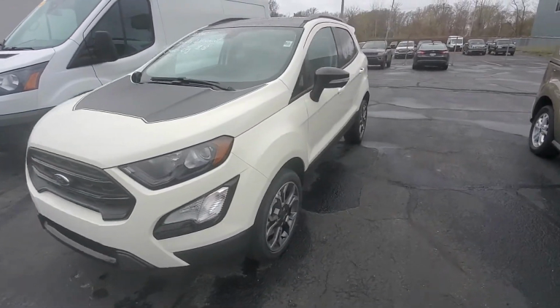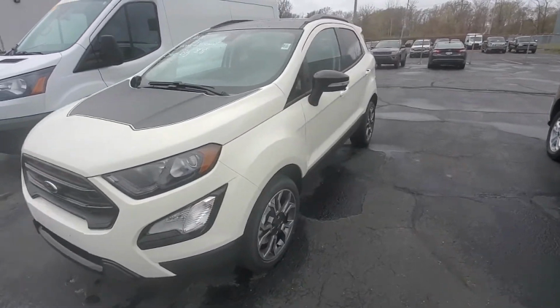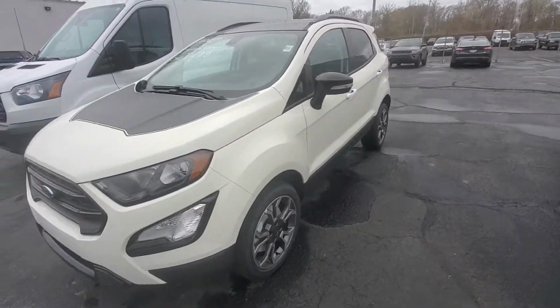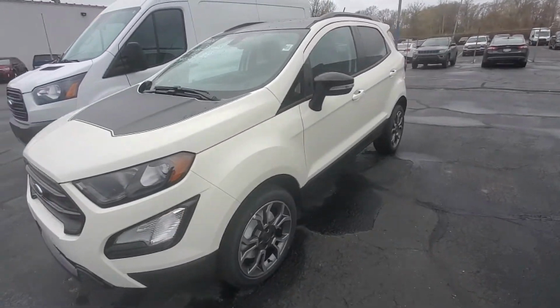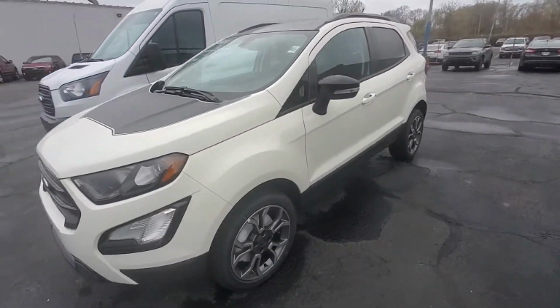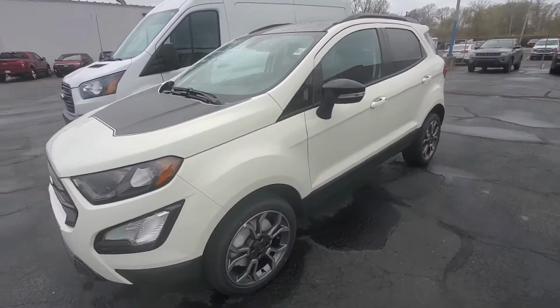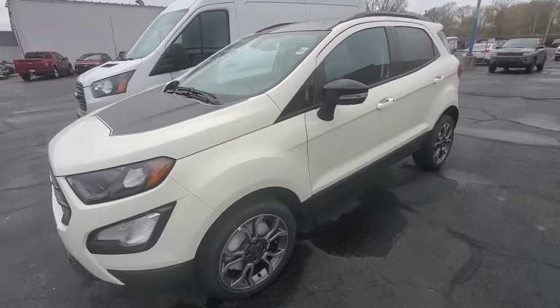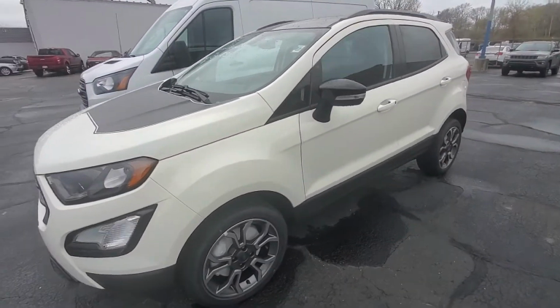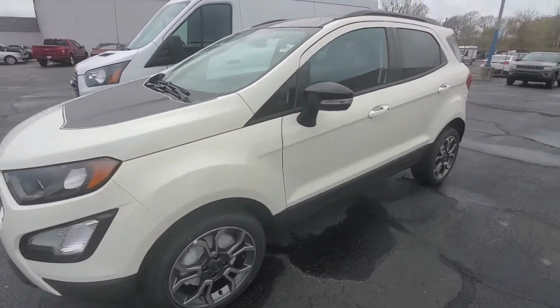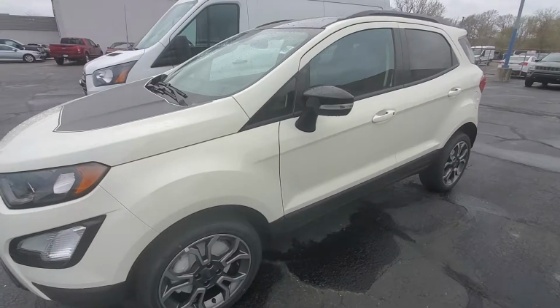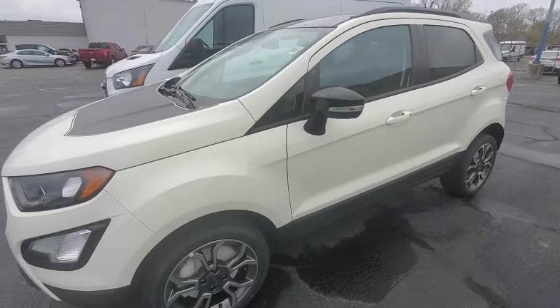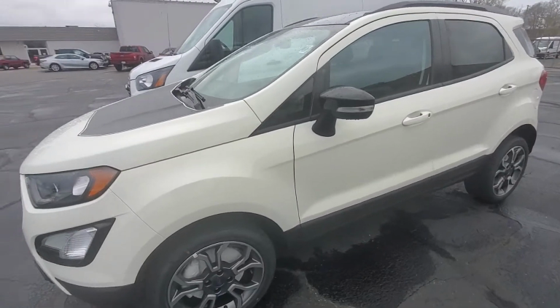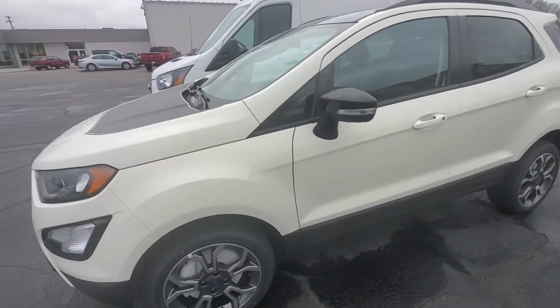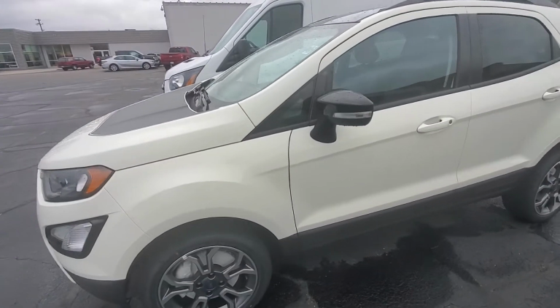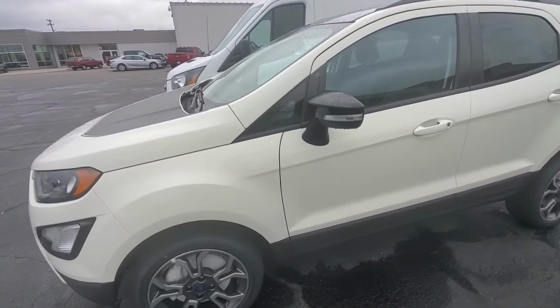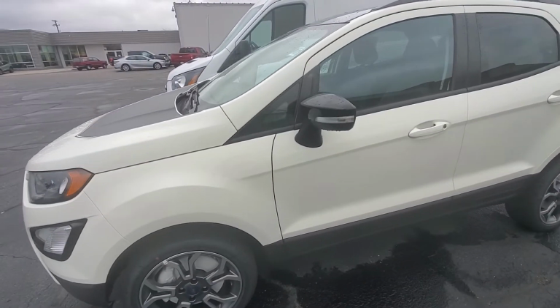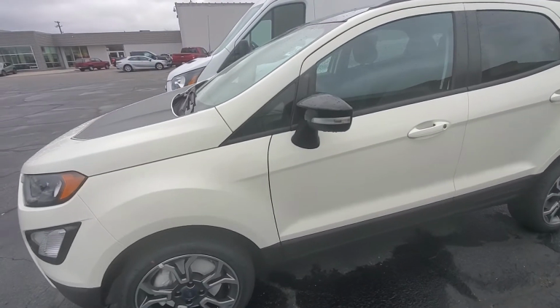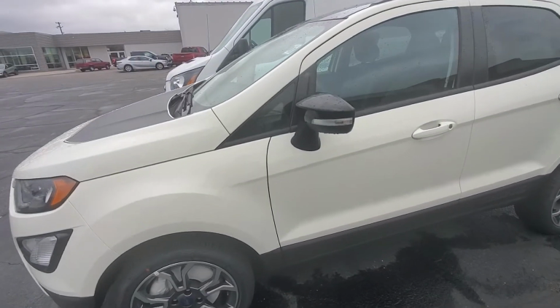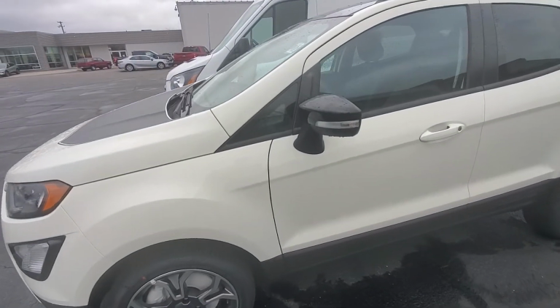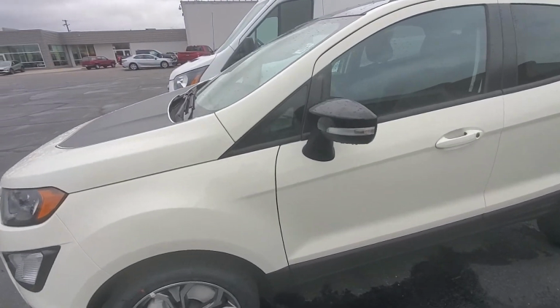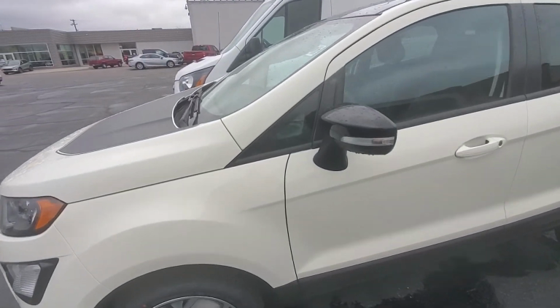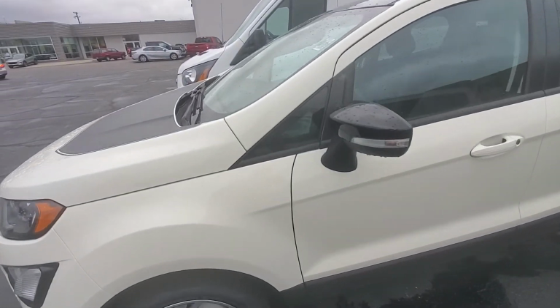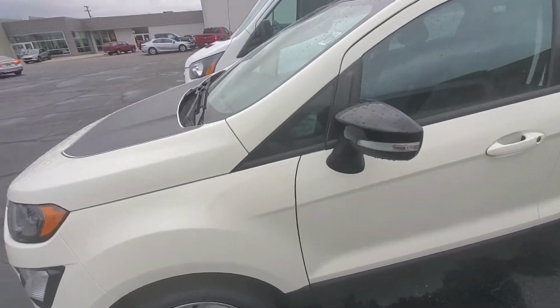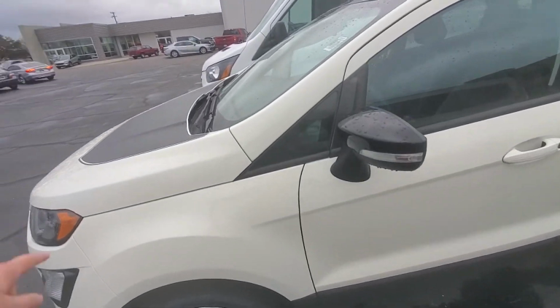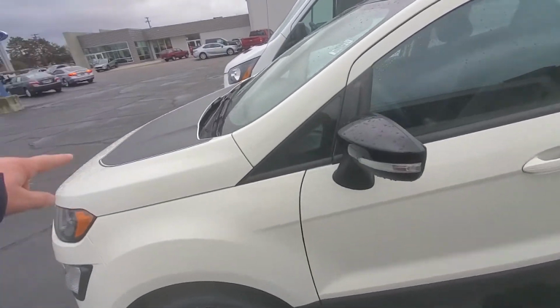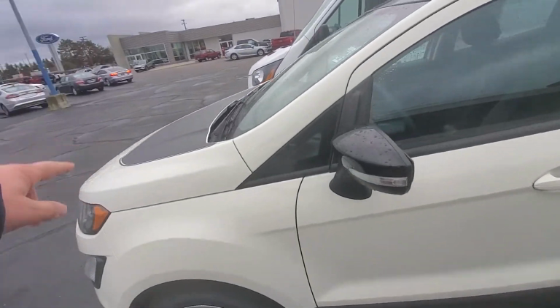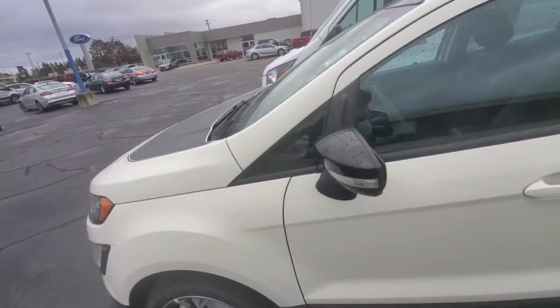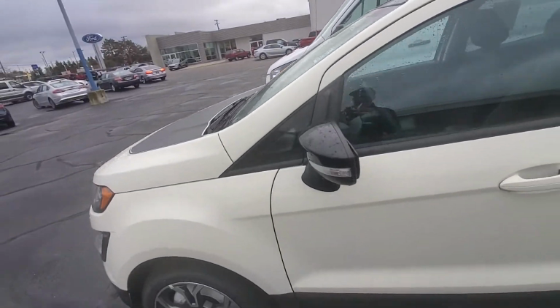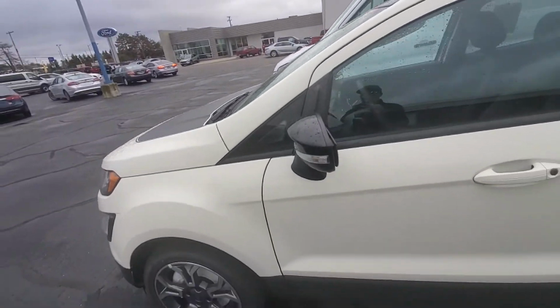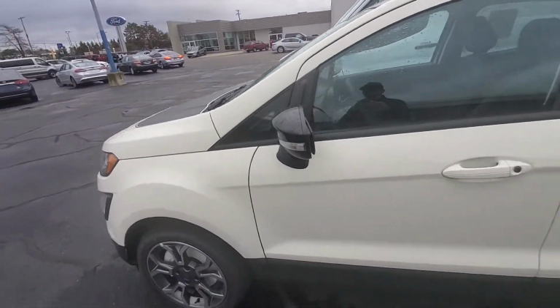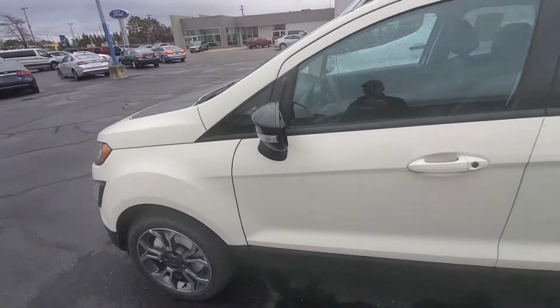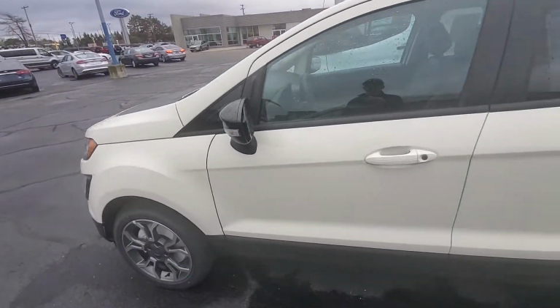Alright, so we got this white 2020 EcoSport, it's got the black painted hood there.